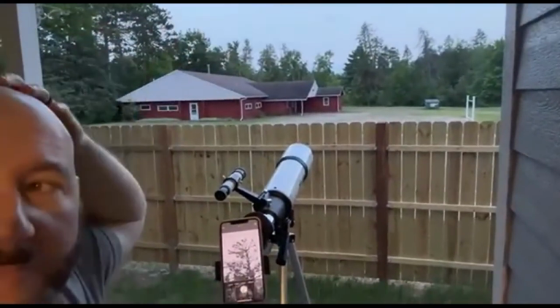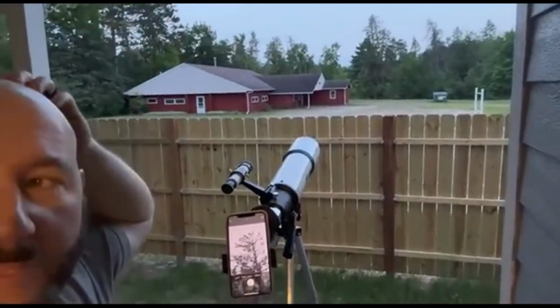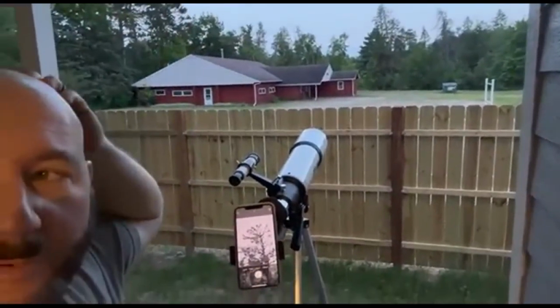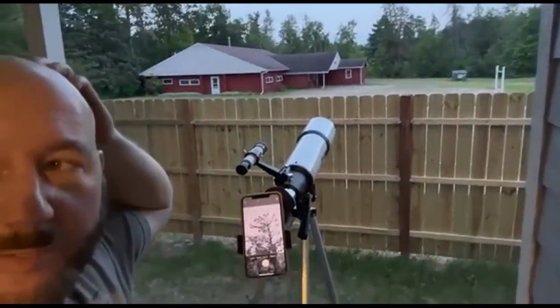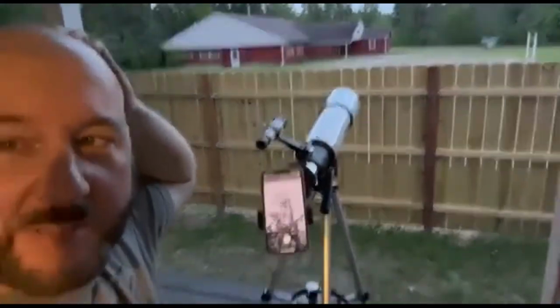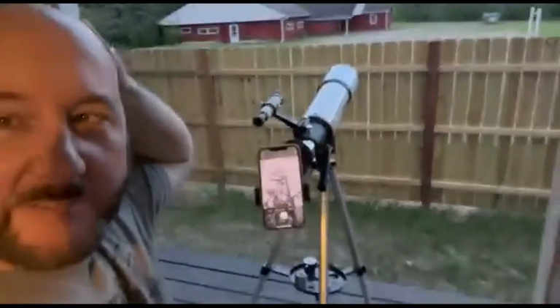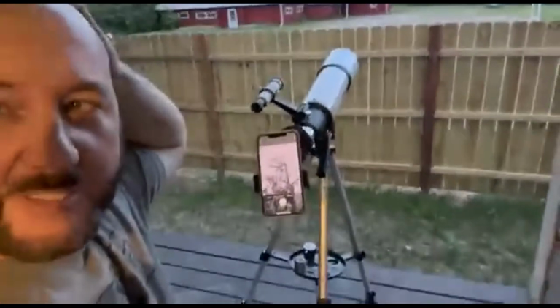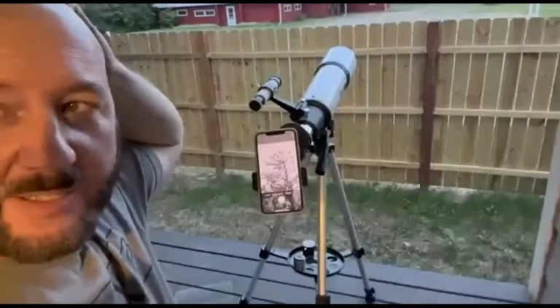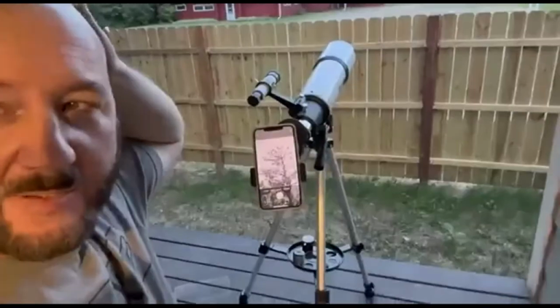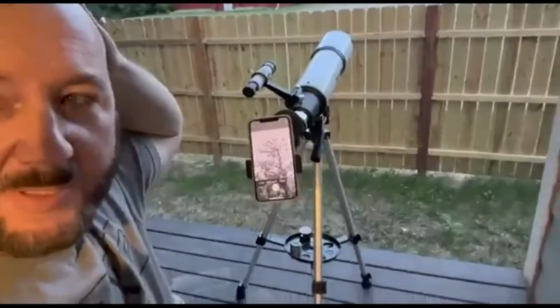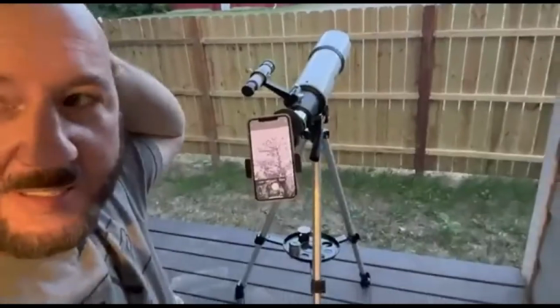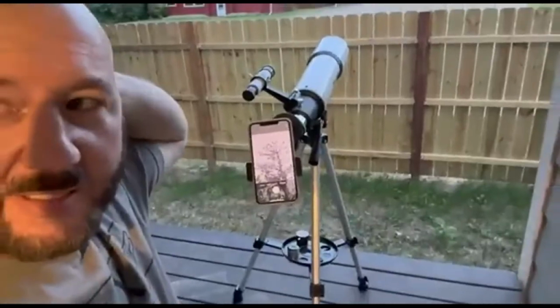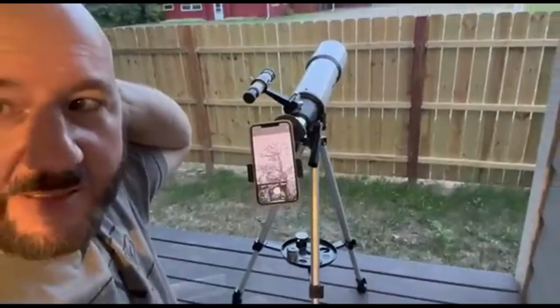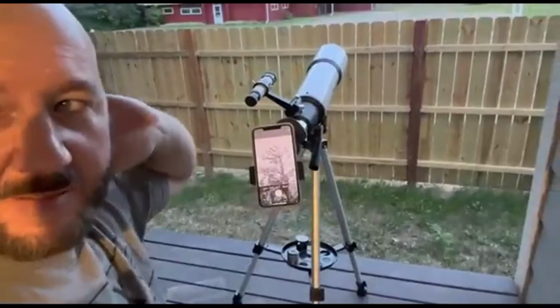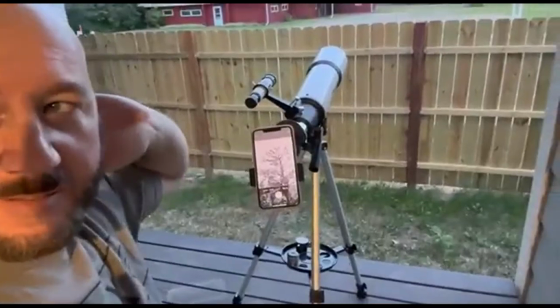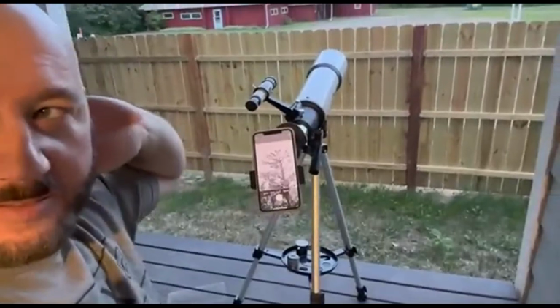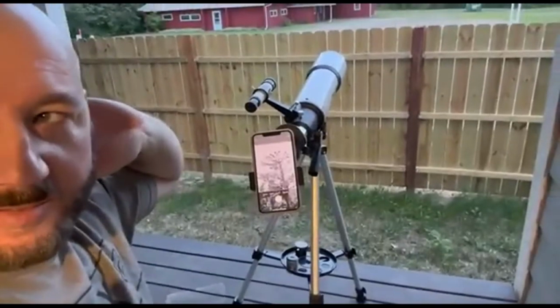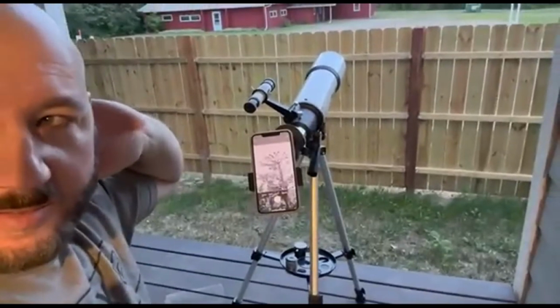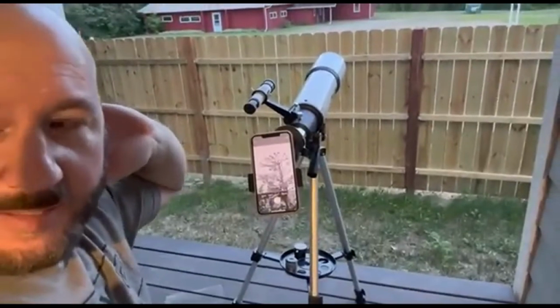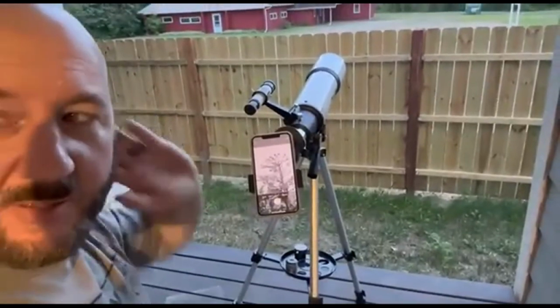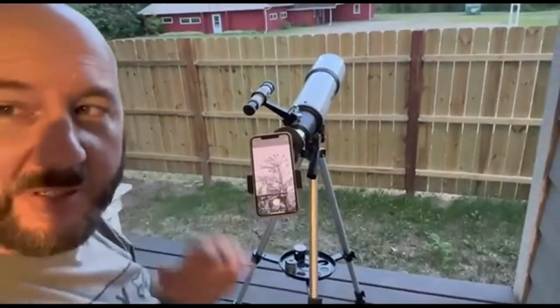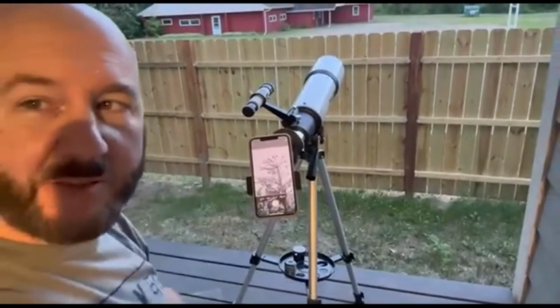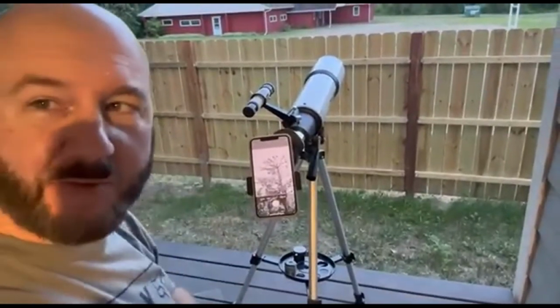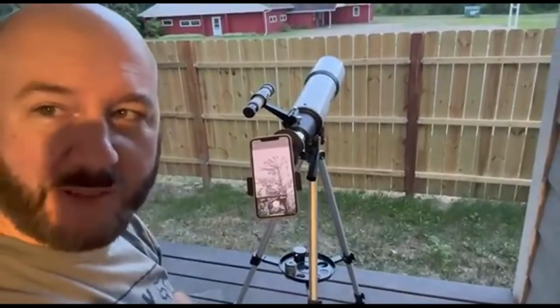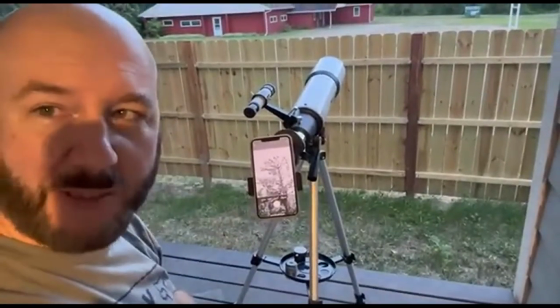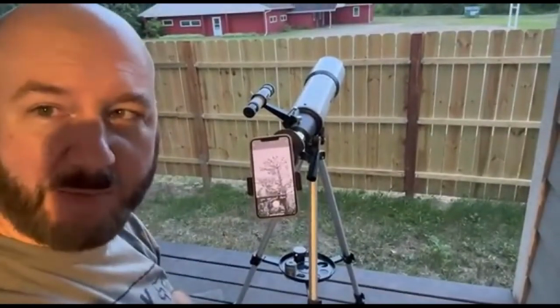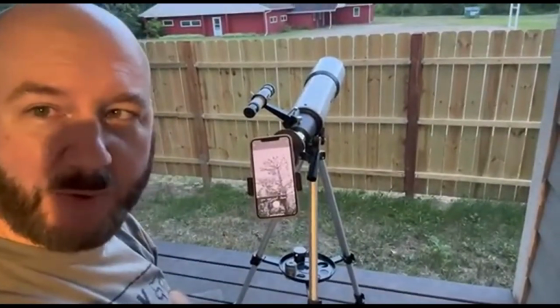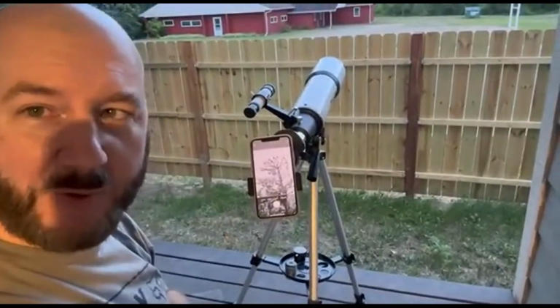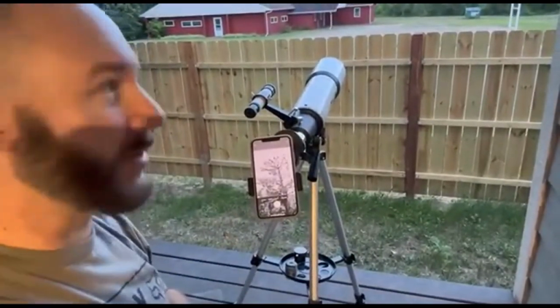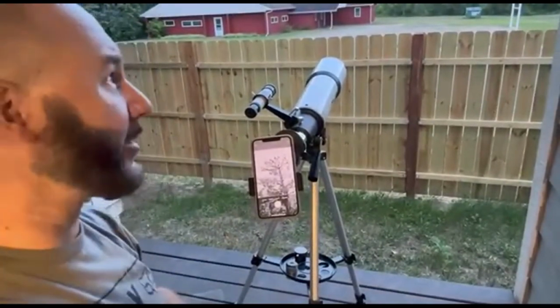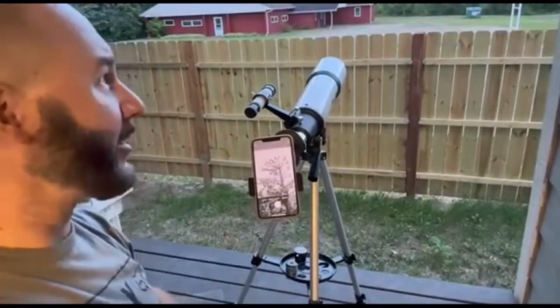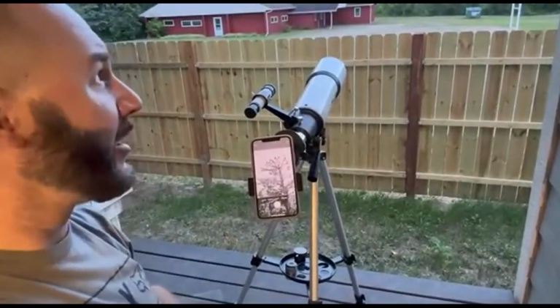Now we're going to wait and take another look when it gets a little darker to see if we can spot the moon.